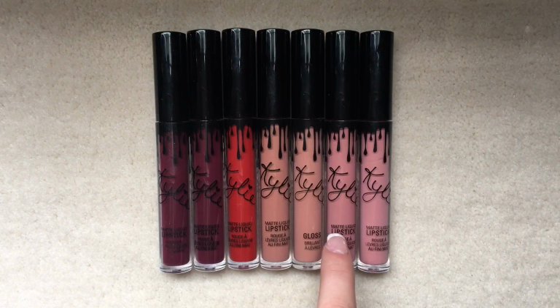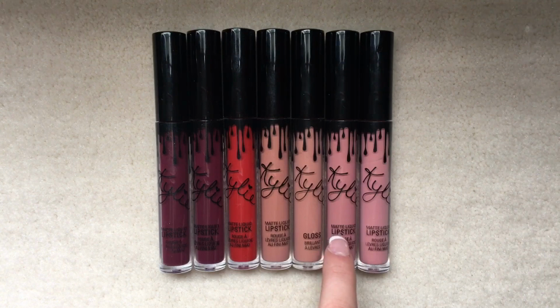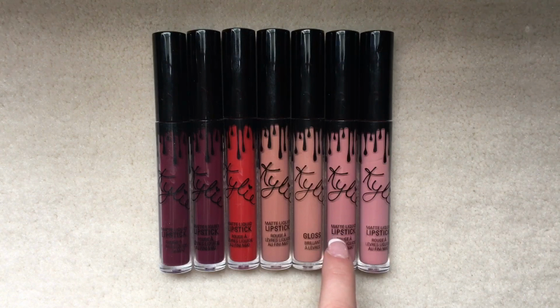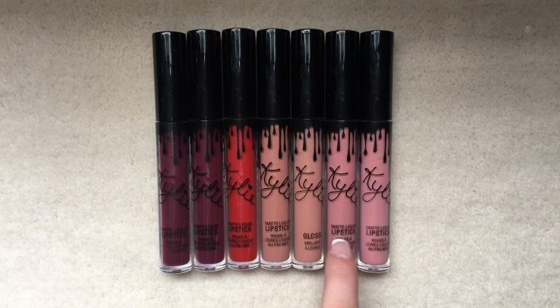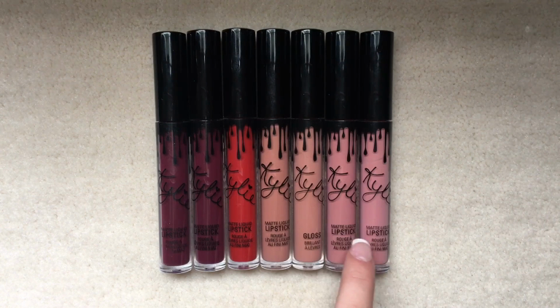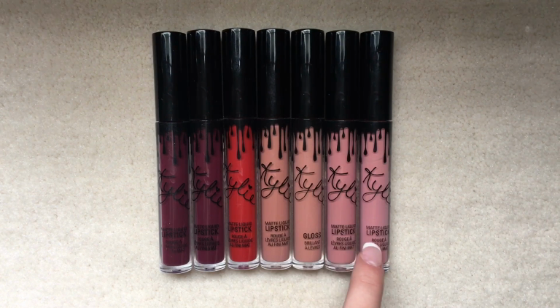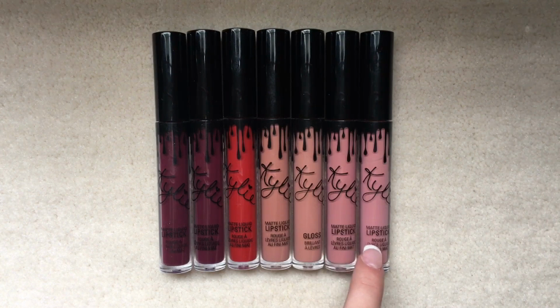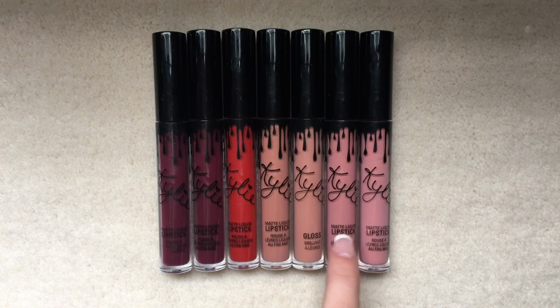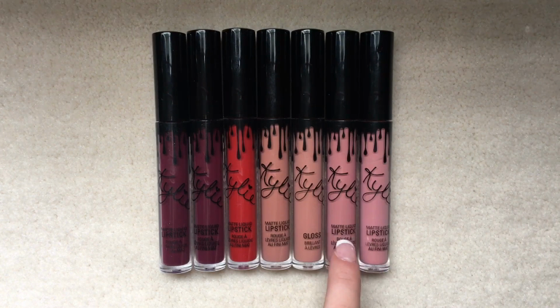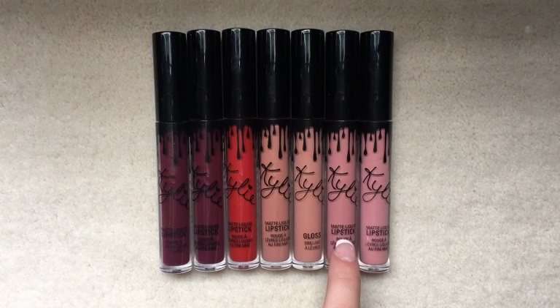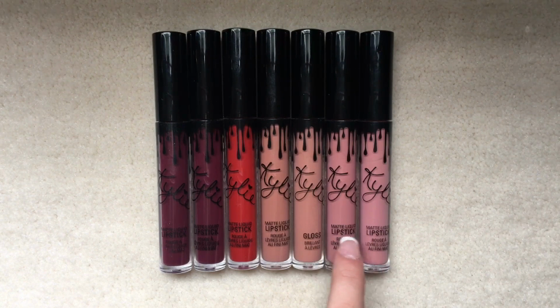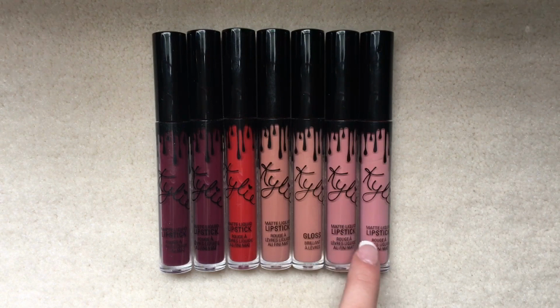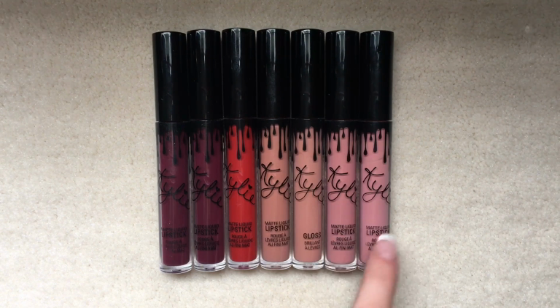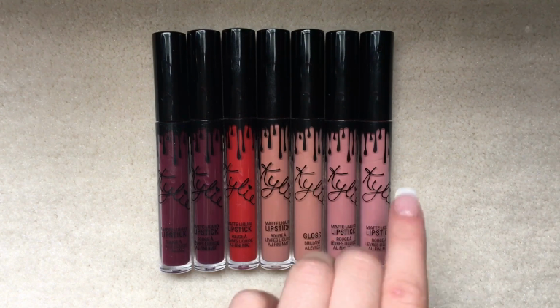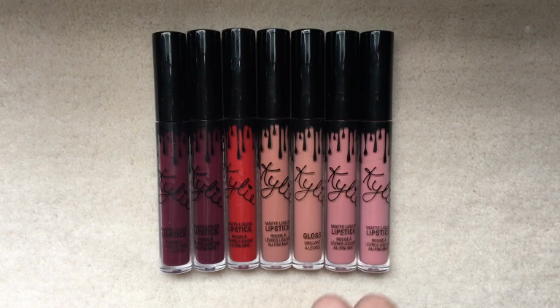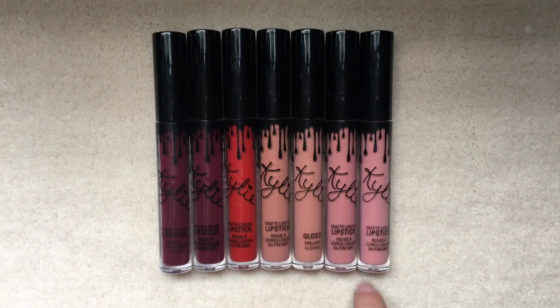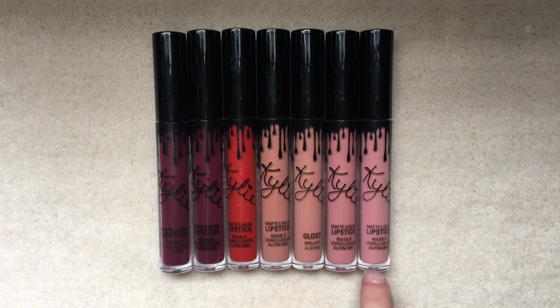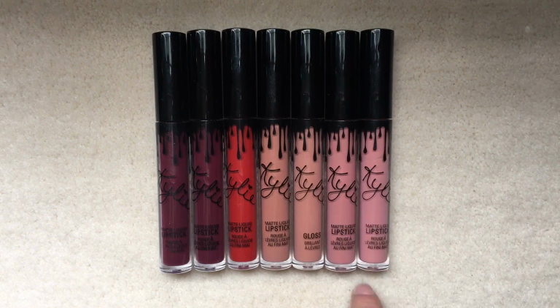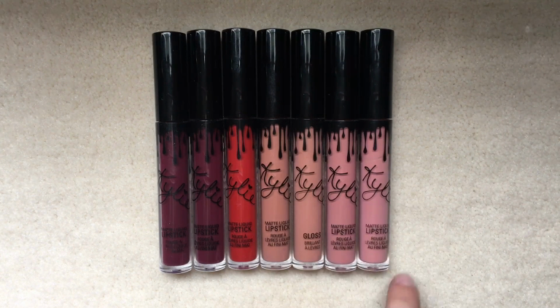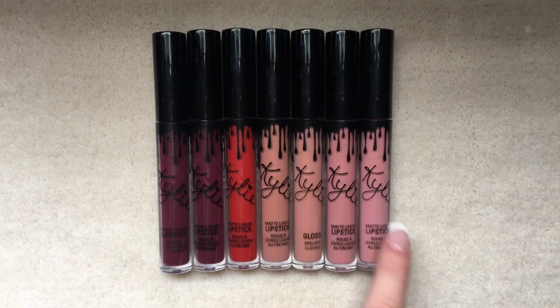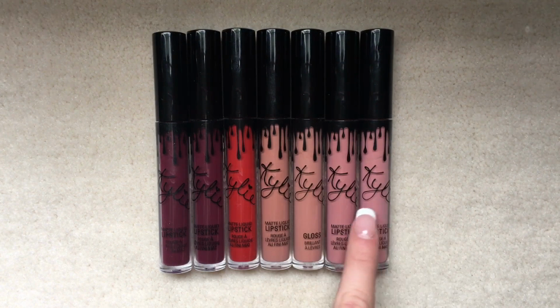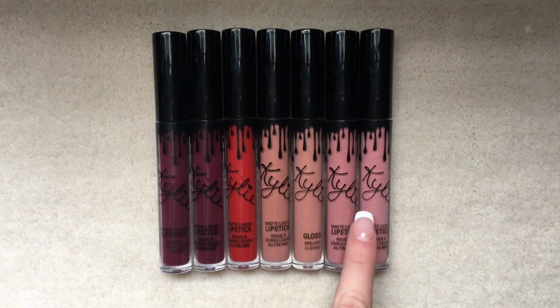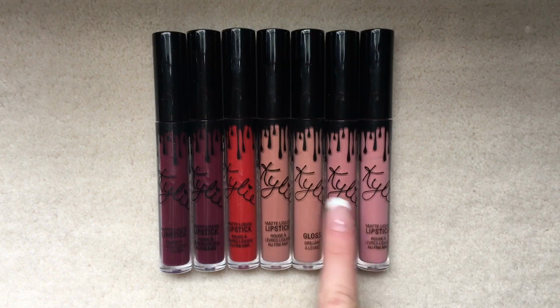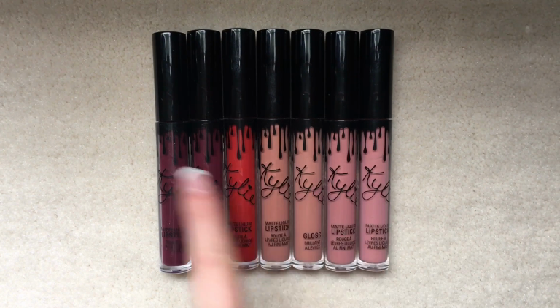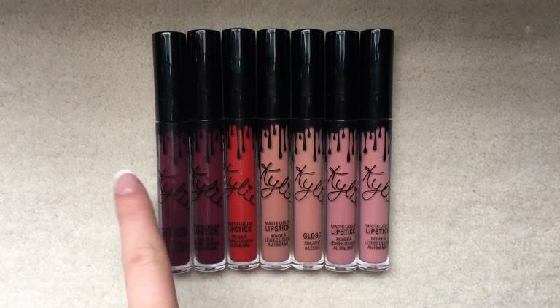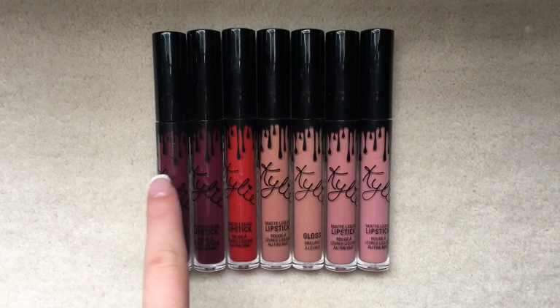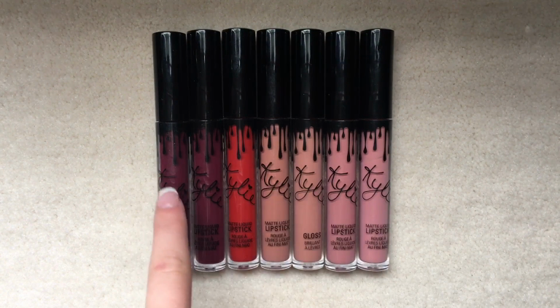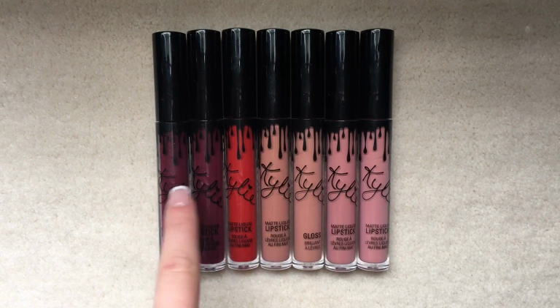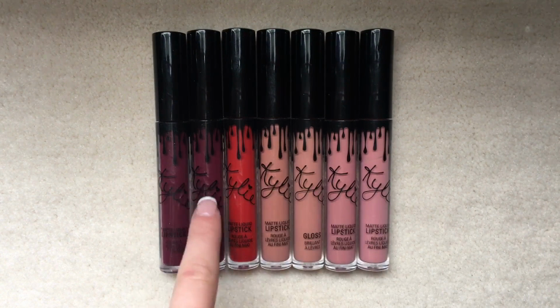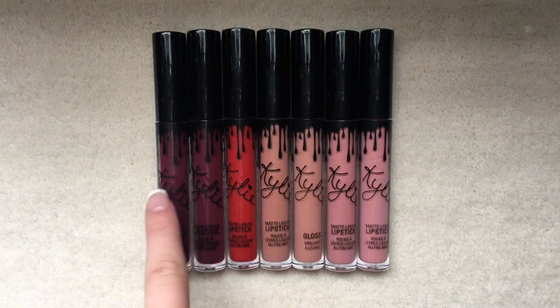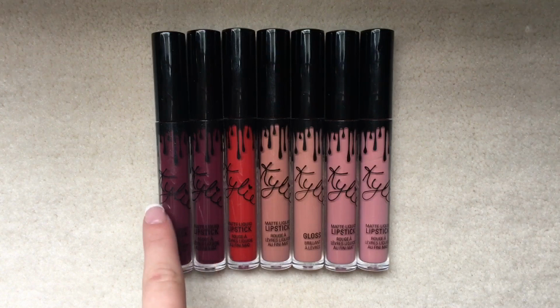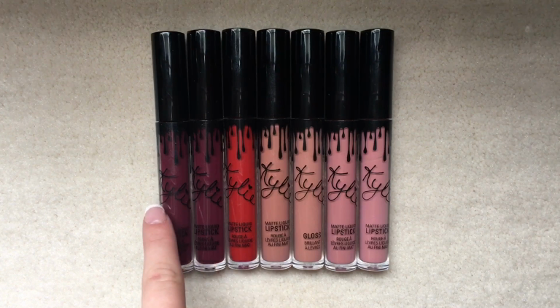These two shades, even though they might look like it, they're not the same, but these two are.